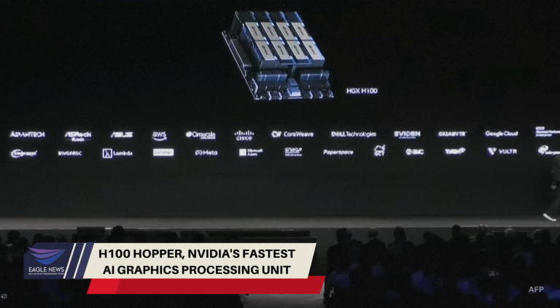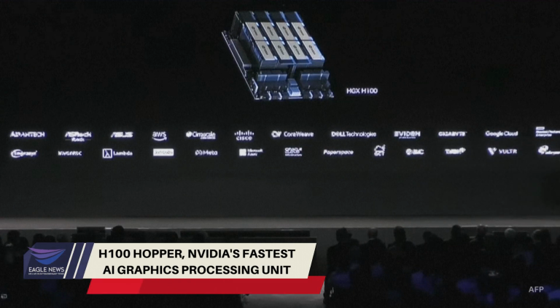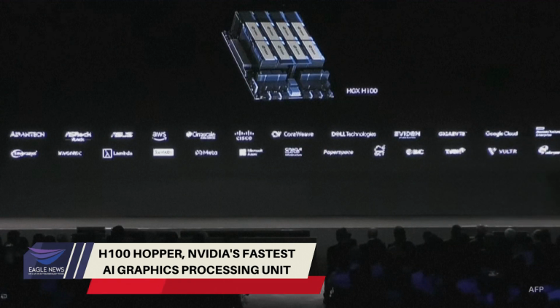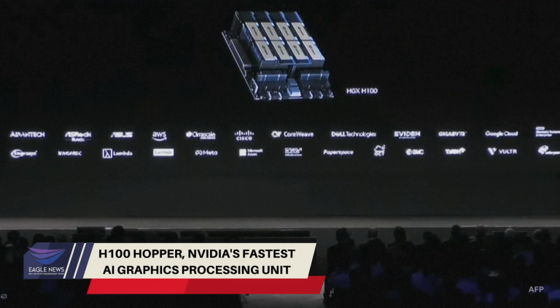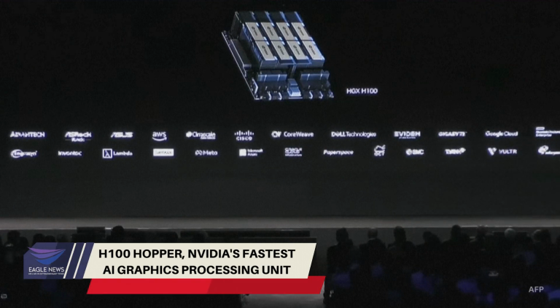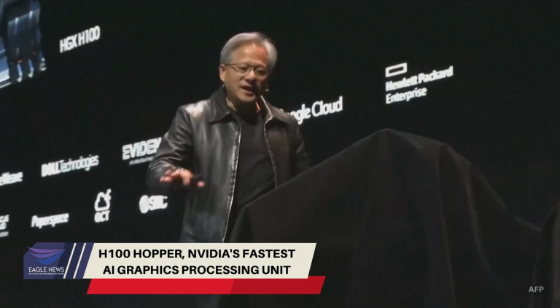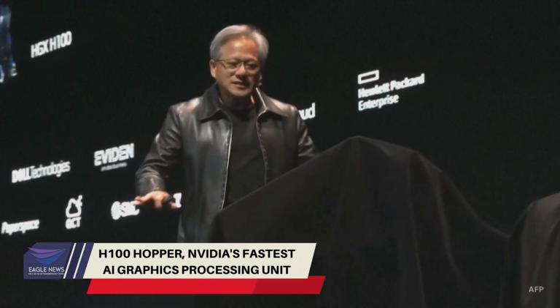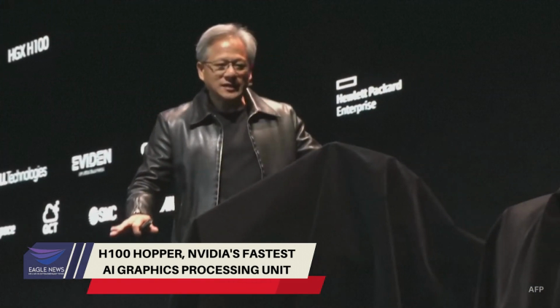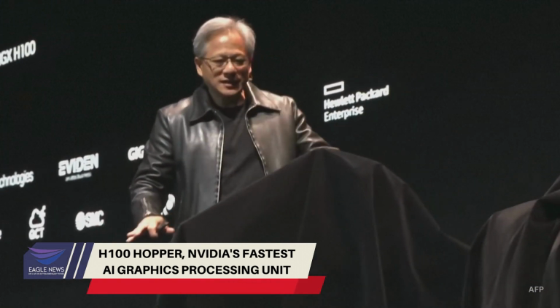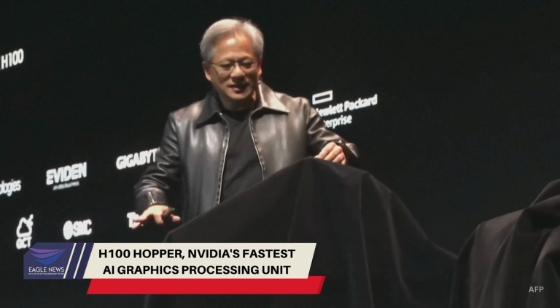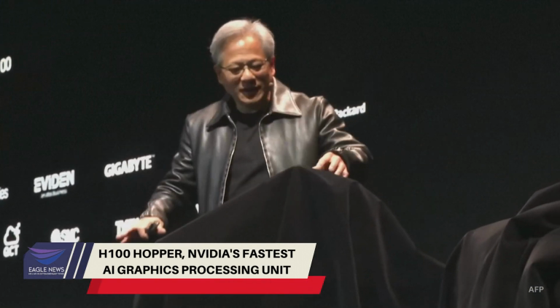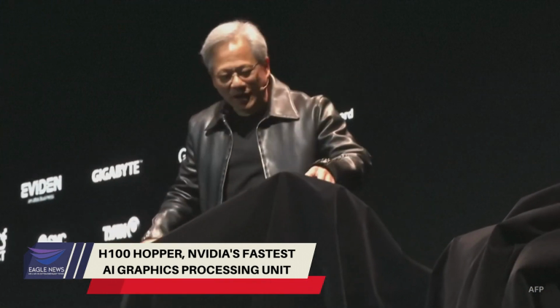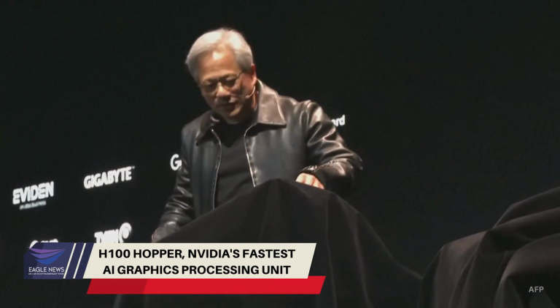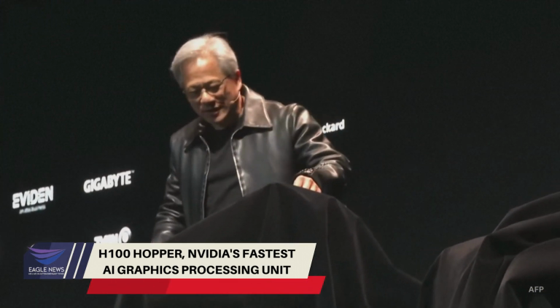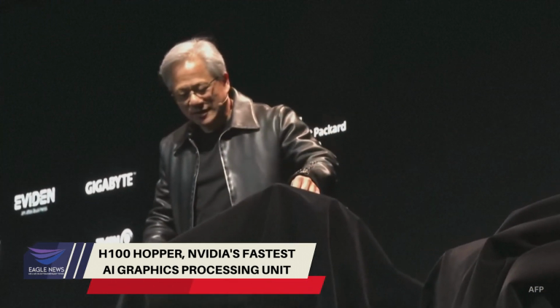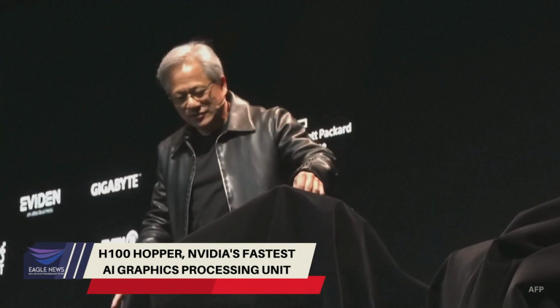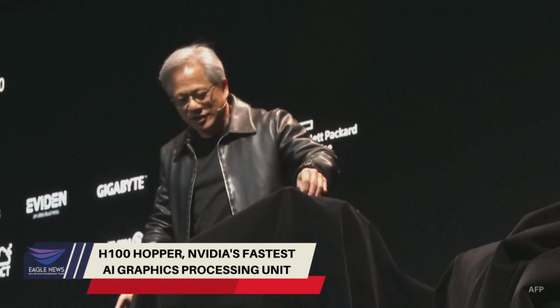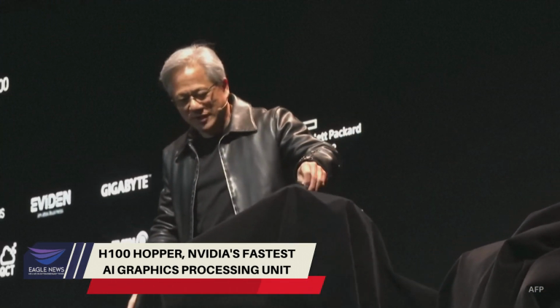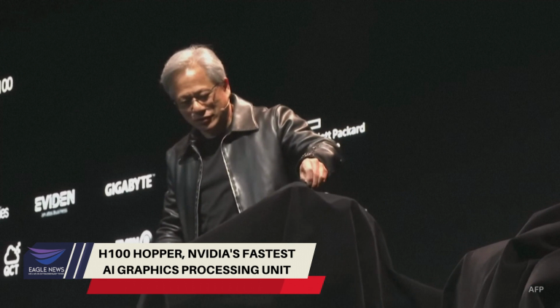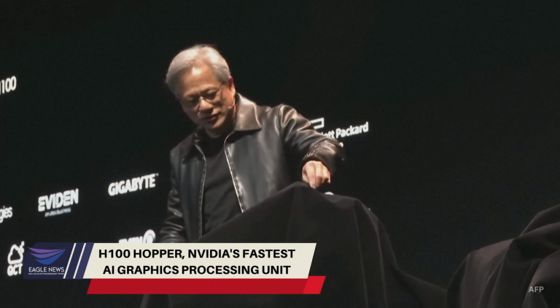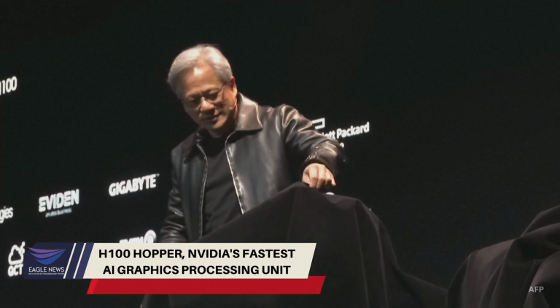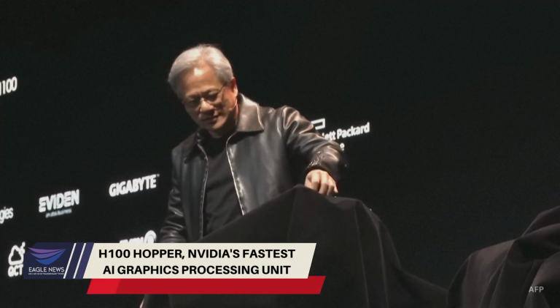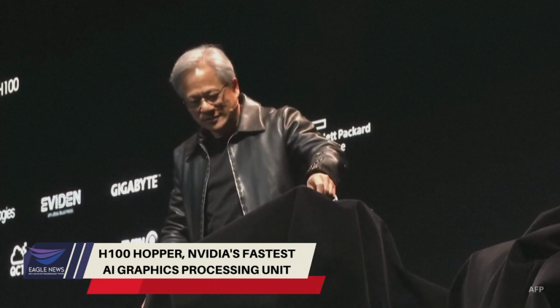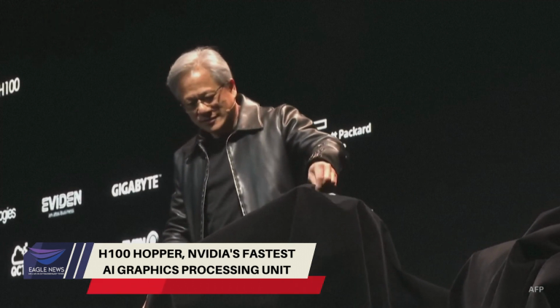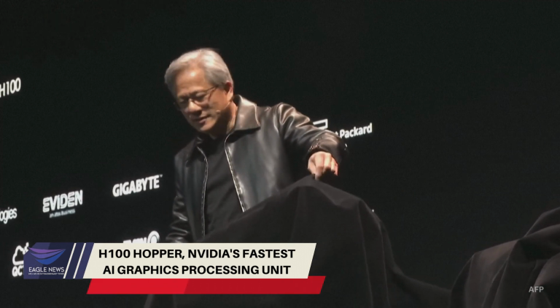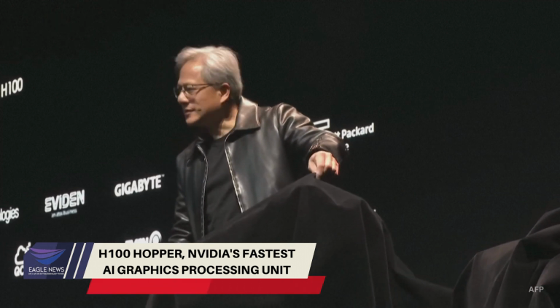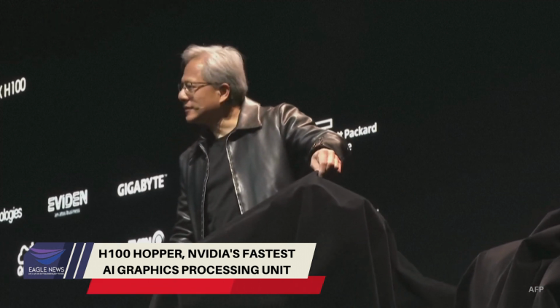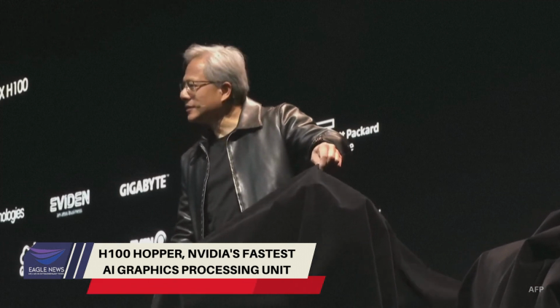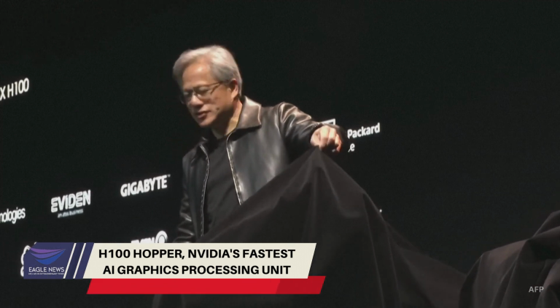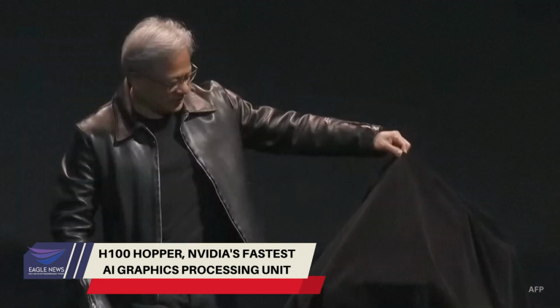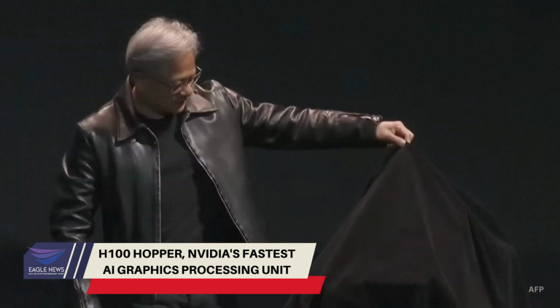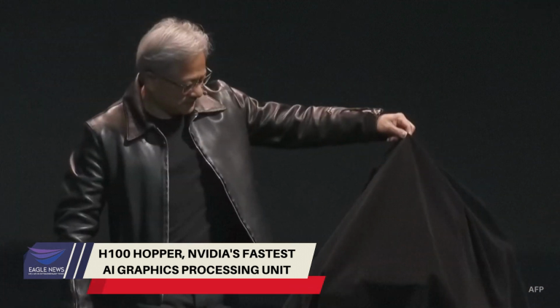Eight Hopper GPUs. Let me show it to you.